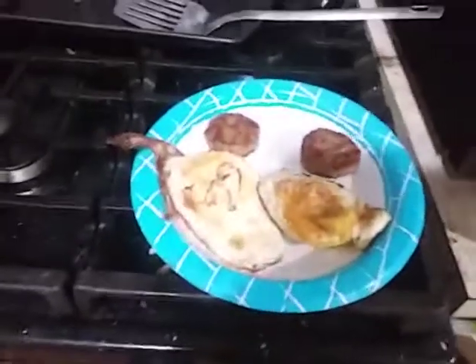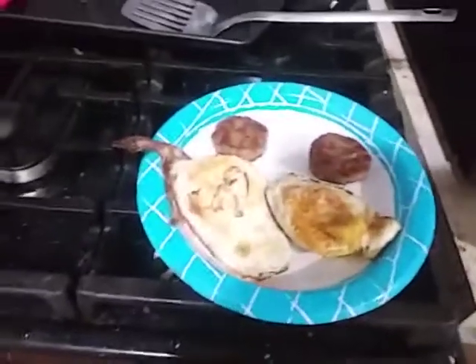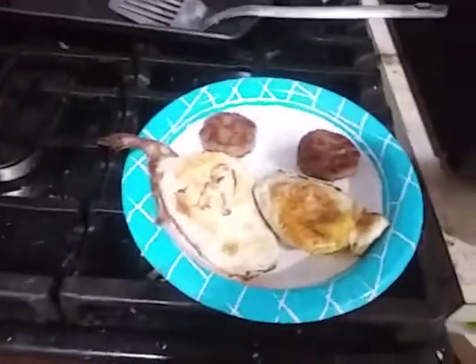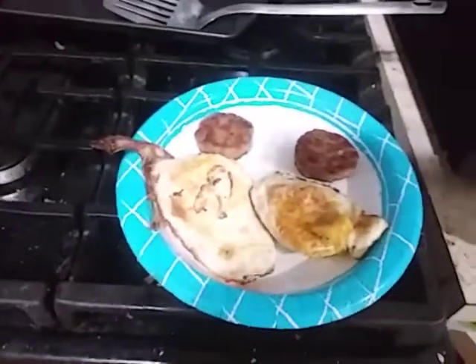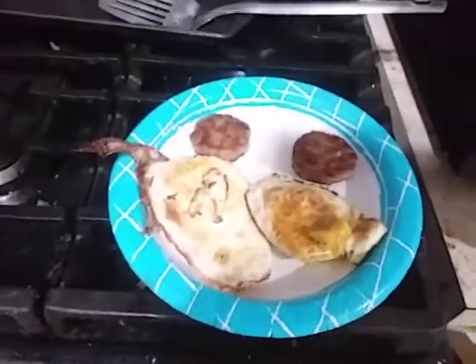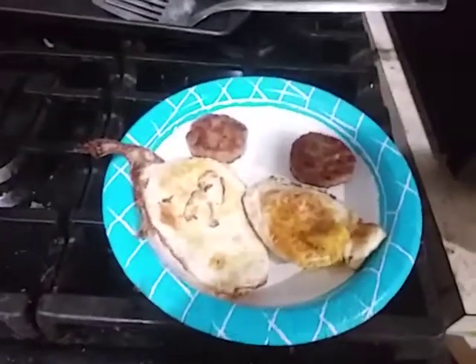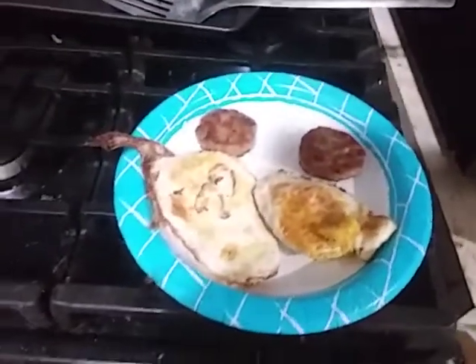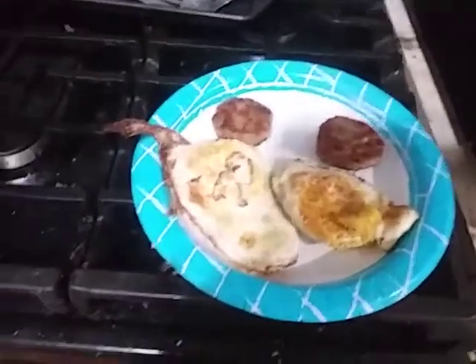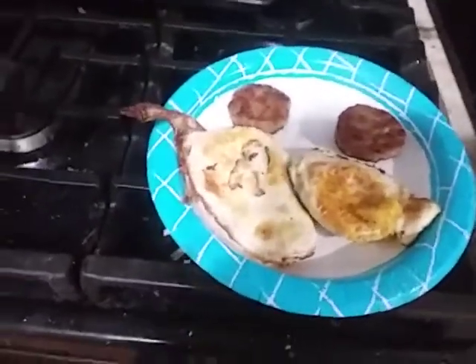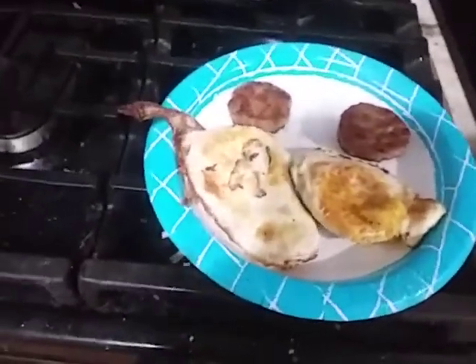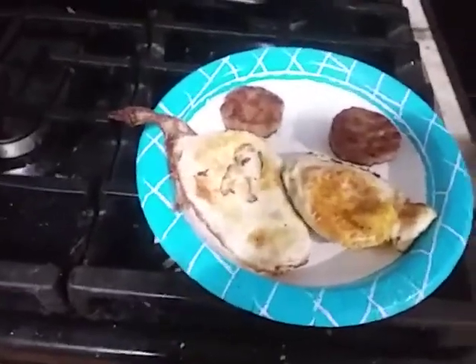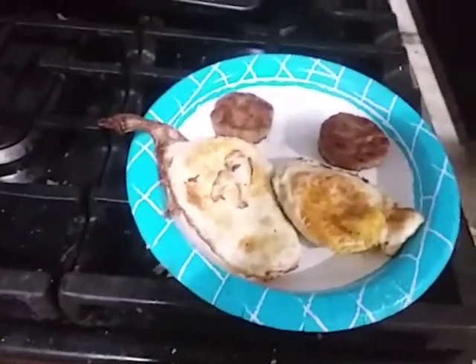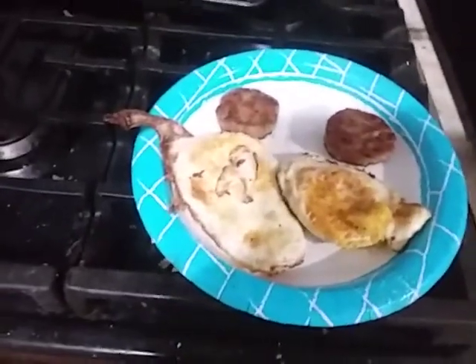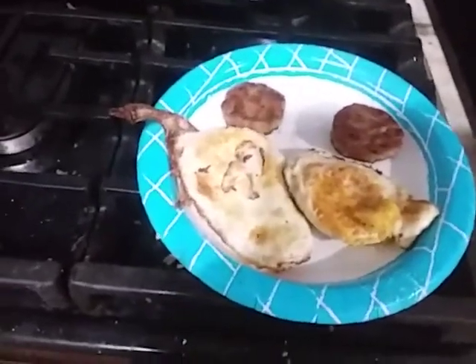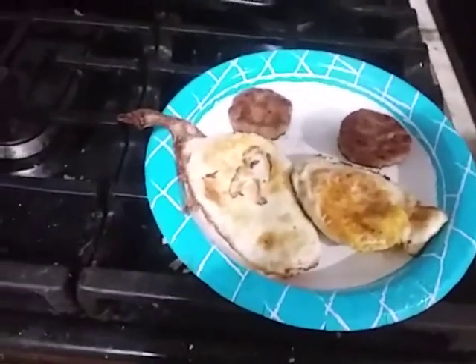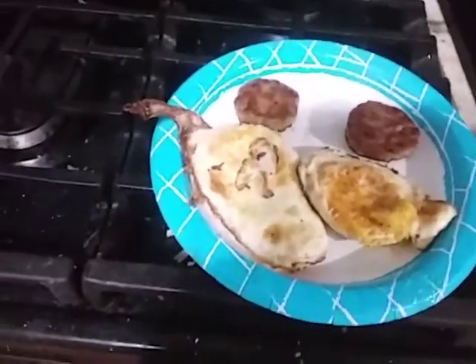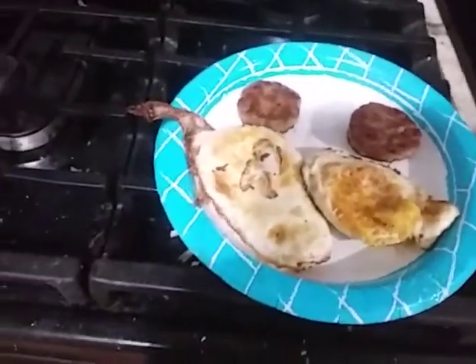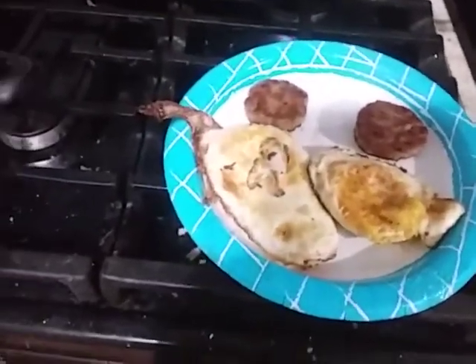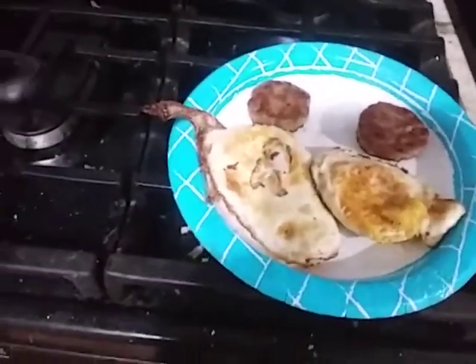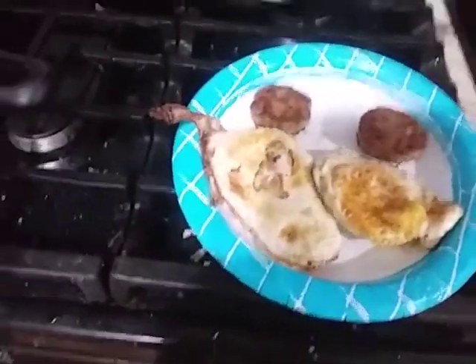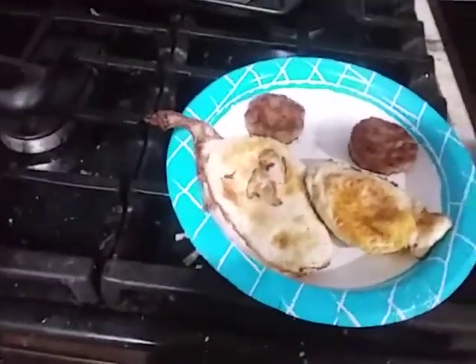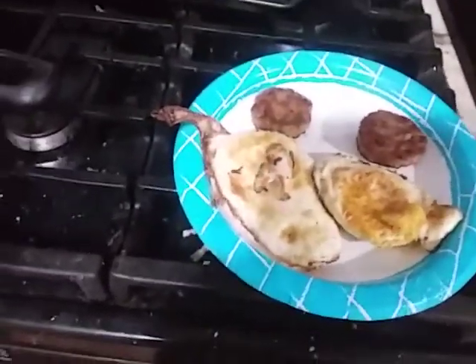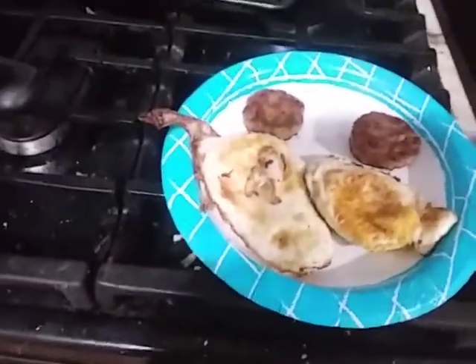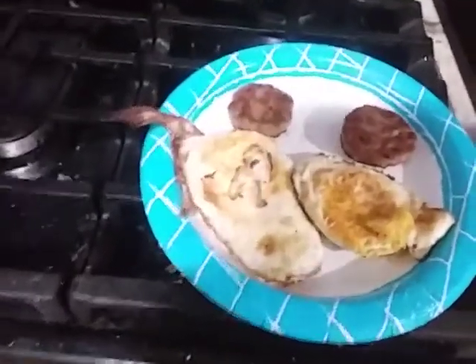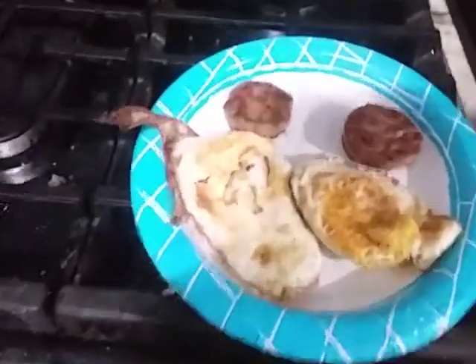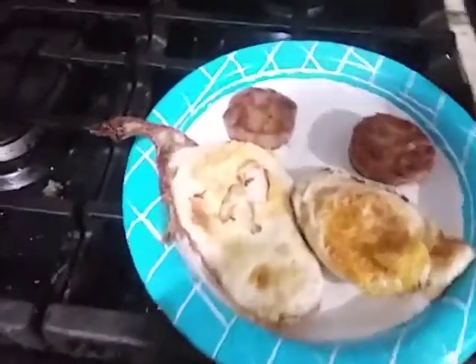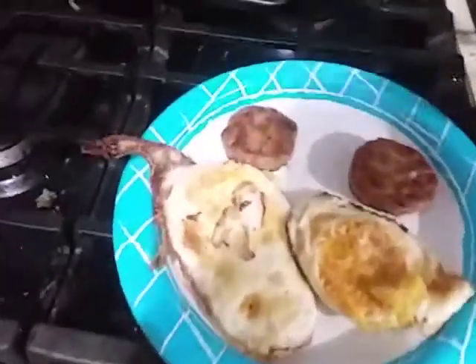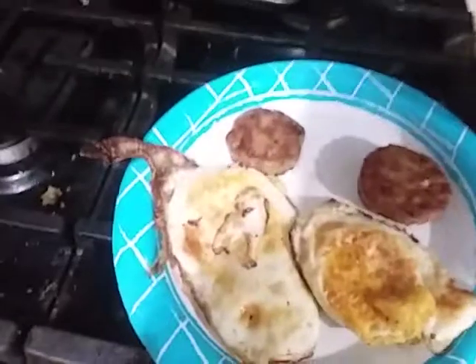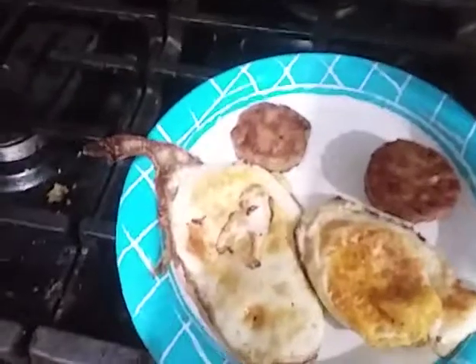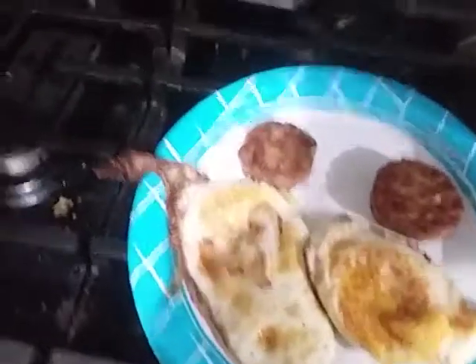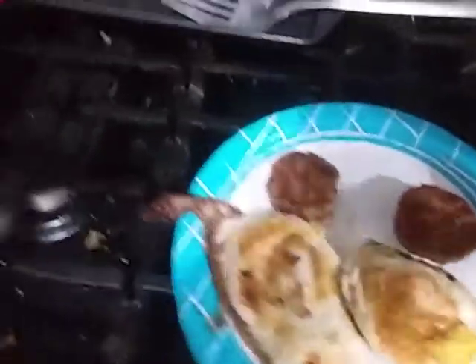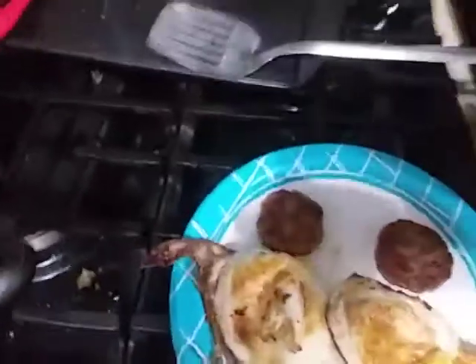That's what I'm having for dinner — making some breakfast sandwiches.